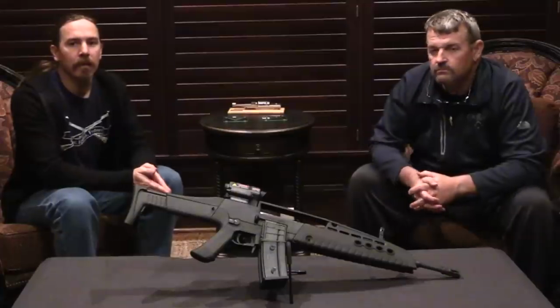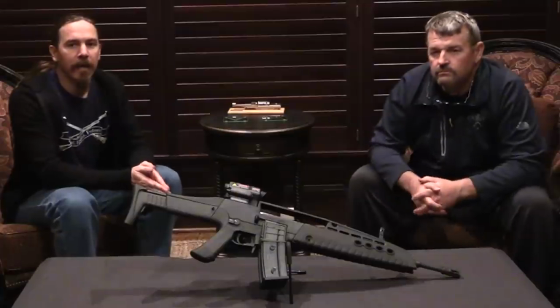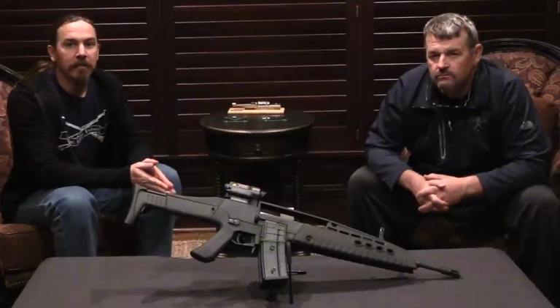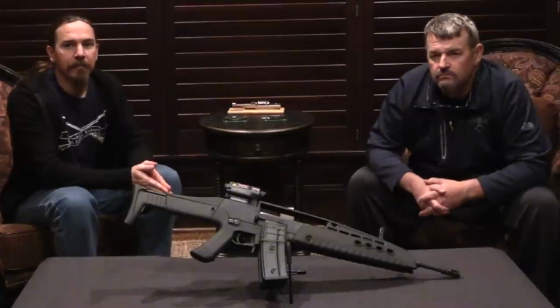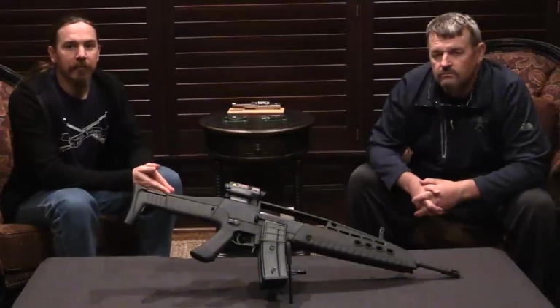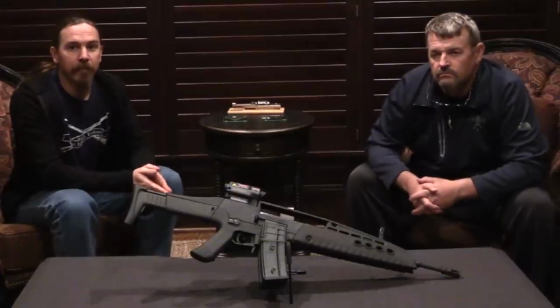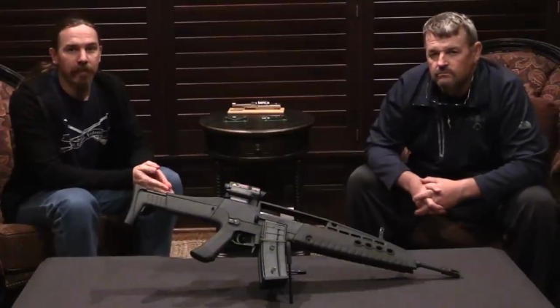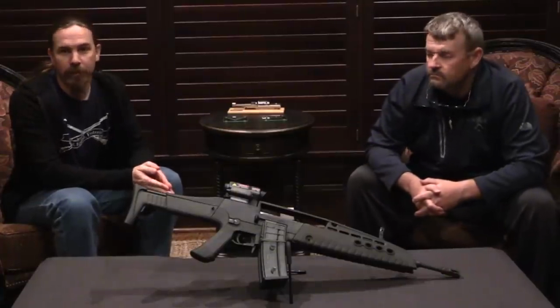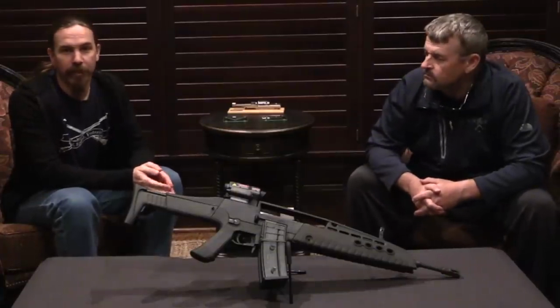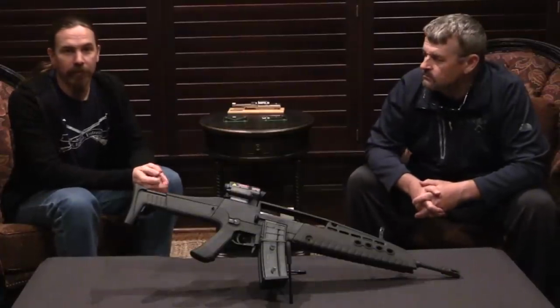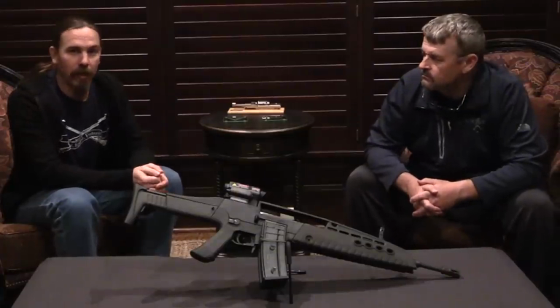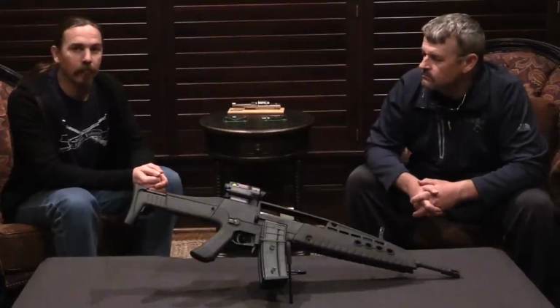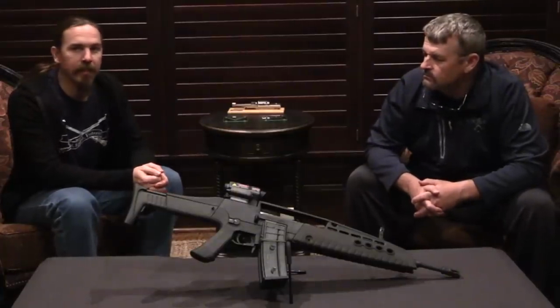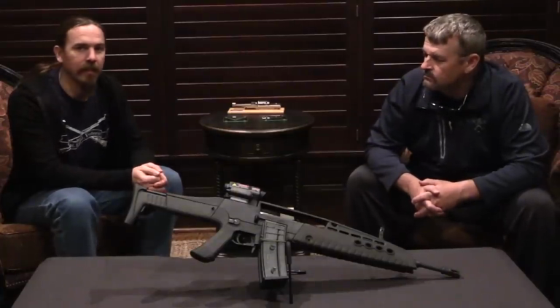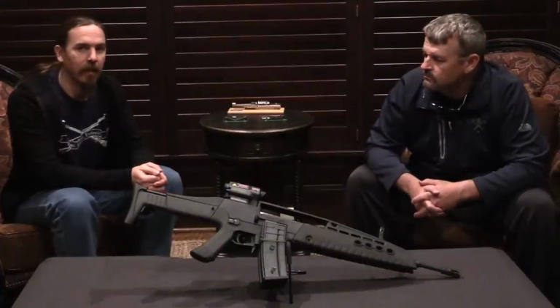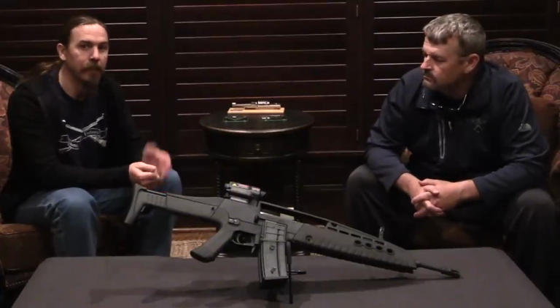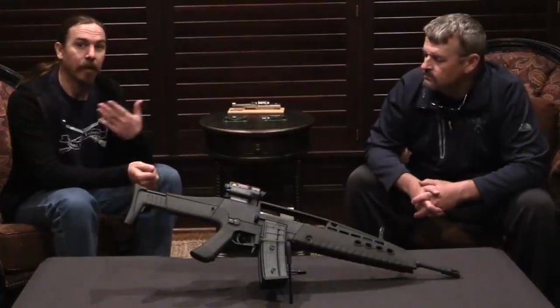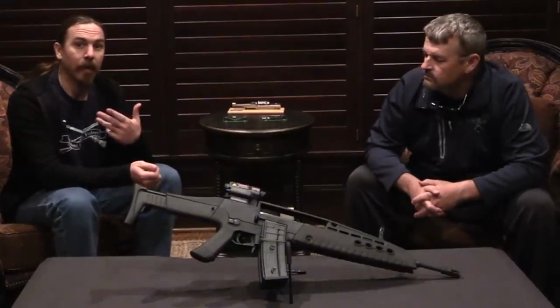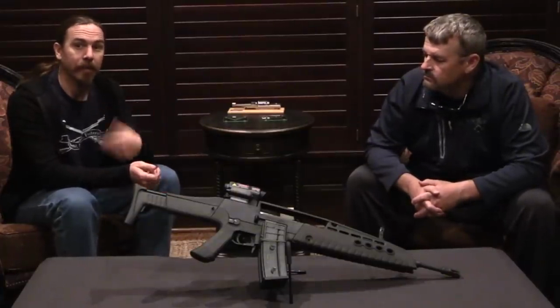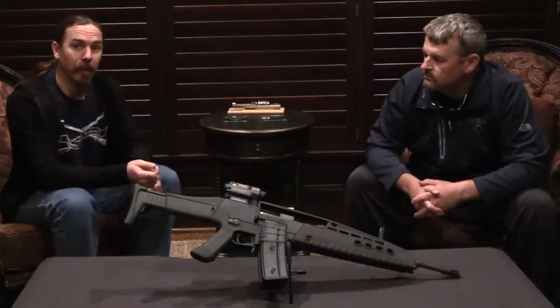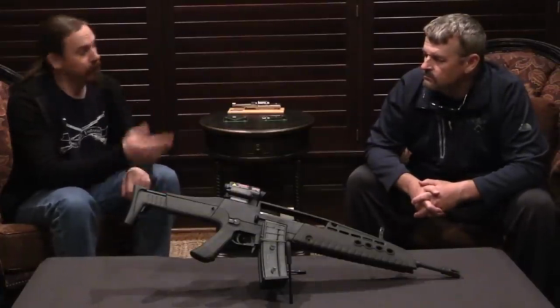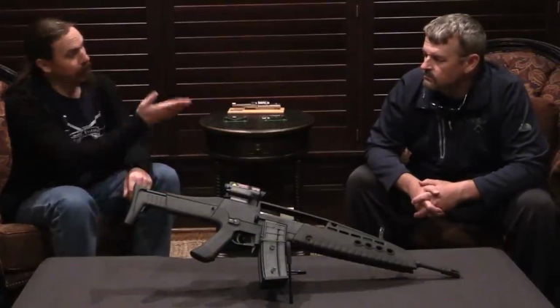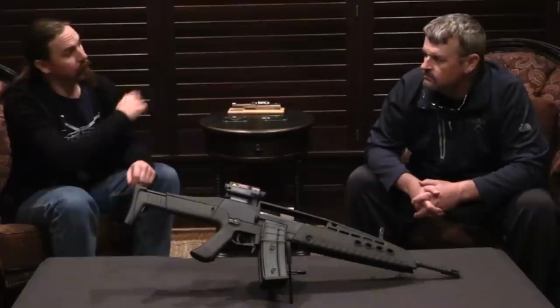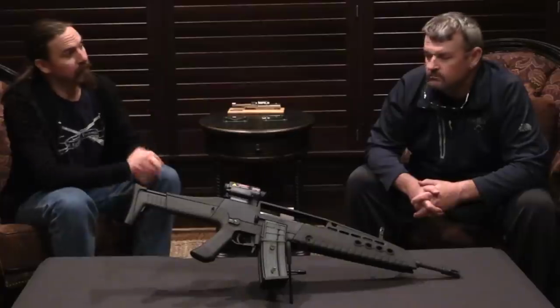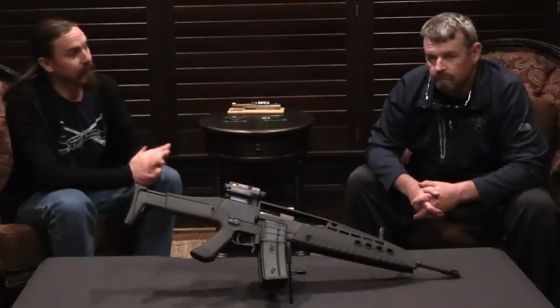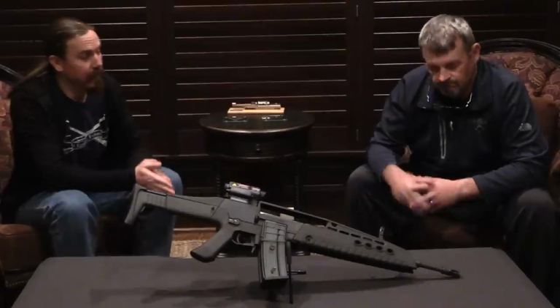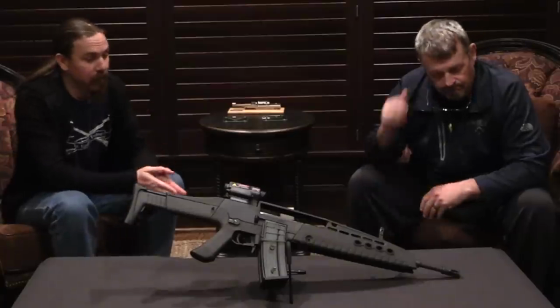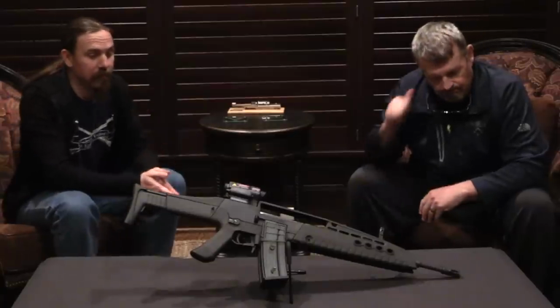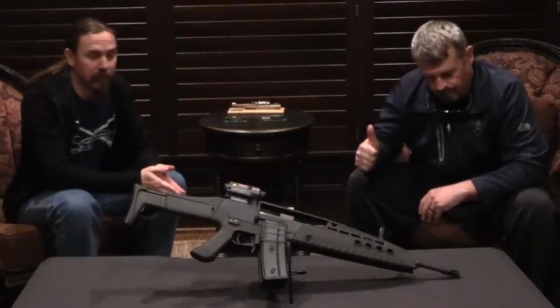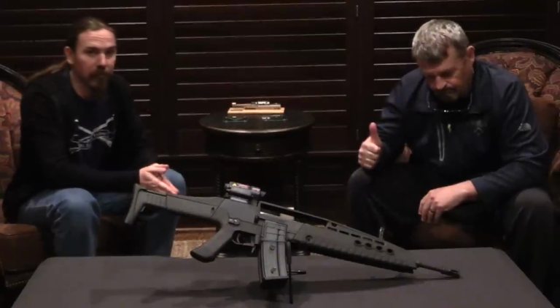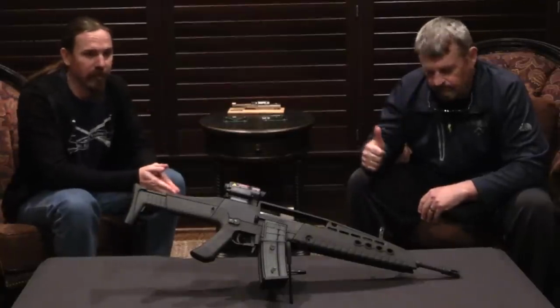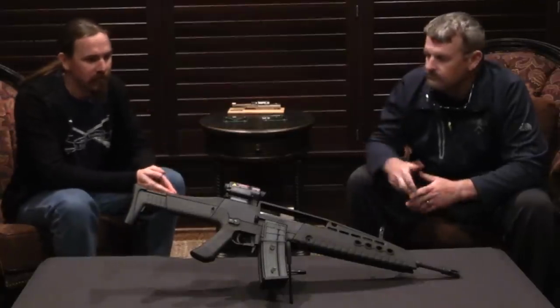Hi, guys. Thanks for tuning in to another video on ForgottenWeapons.com. I'm Ian McCollum, and I'm here today again with Mr. Larry Vickers.